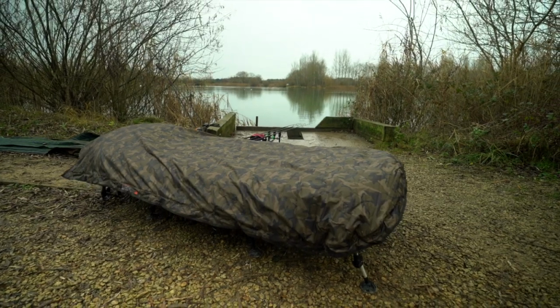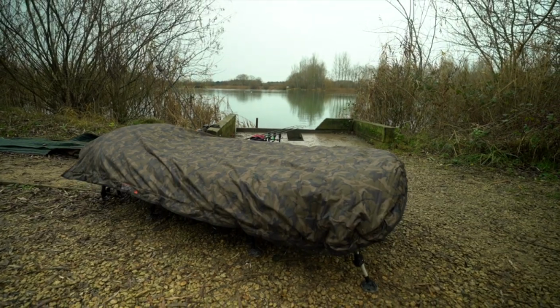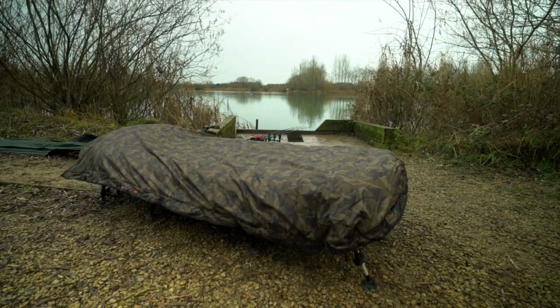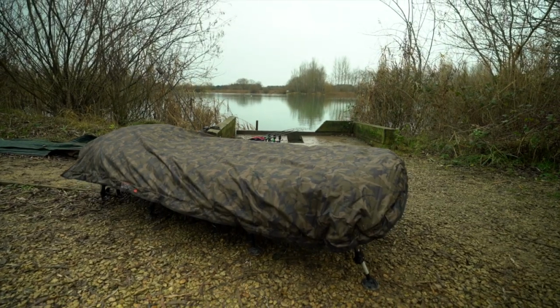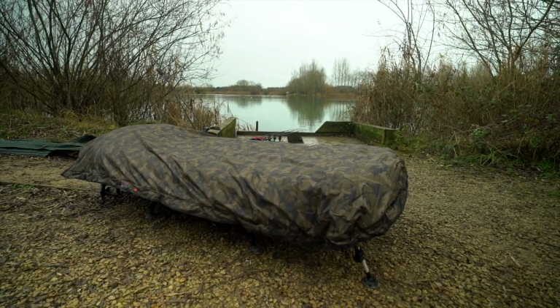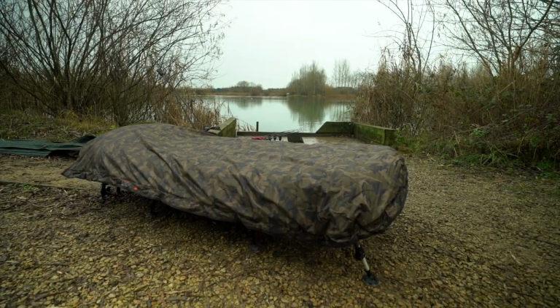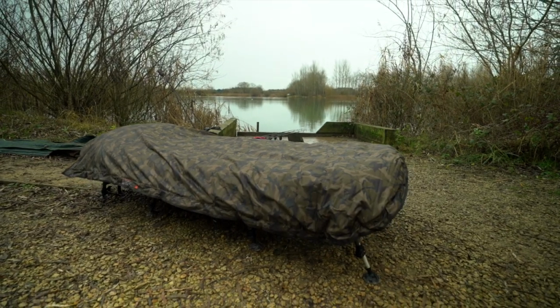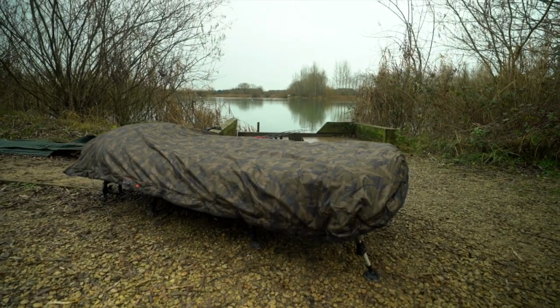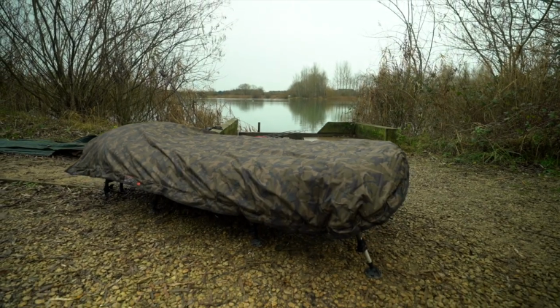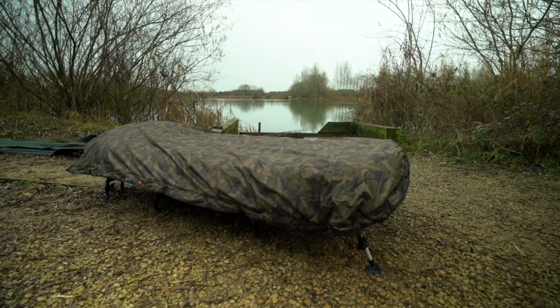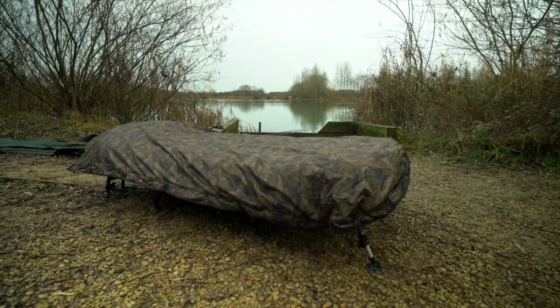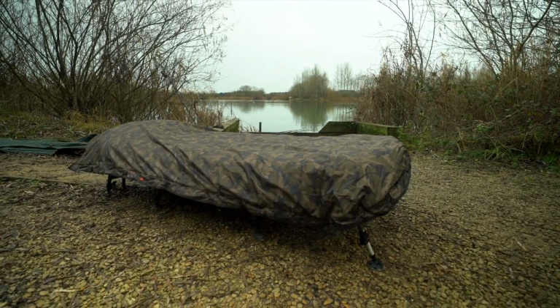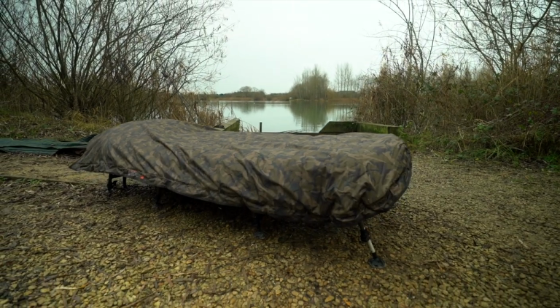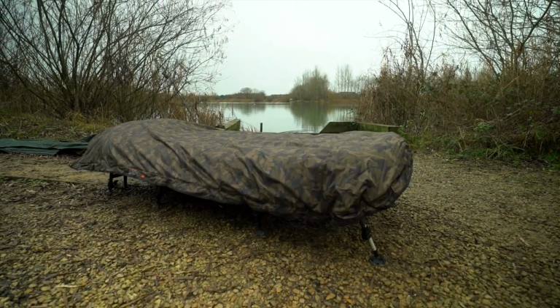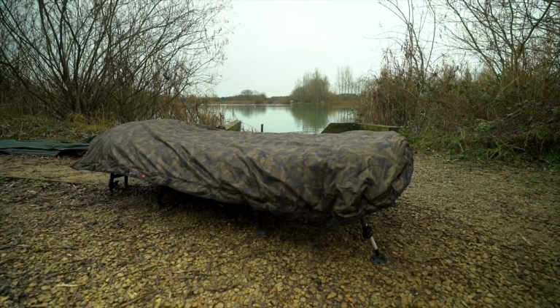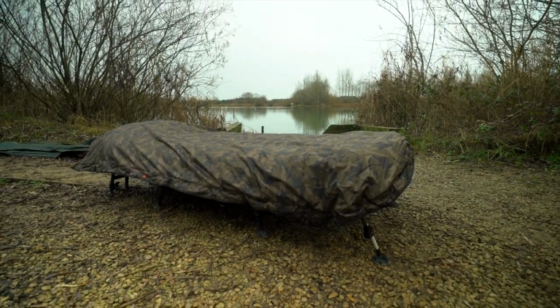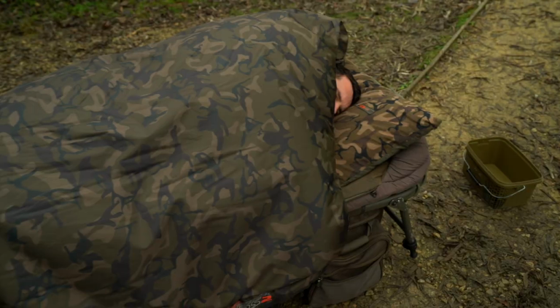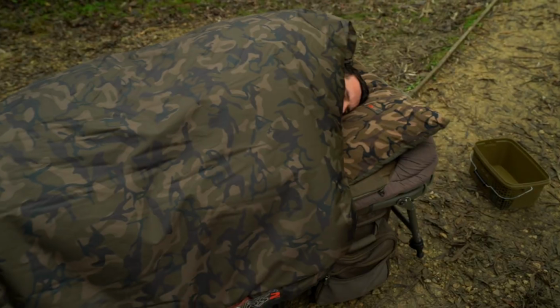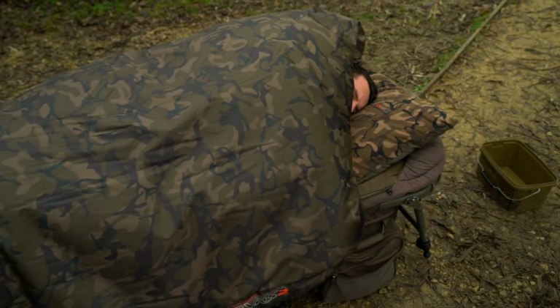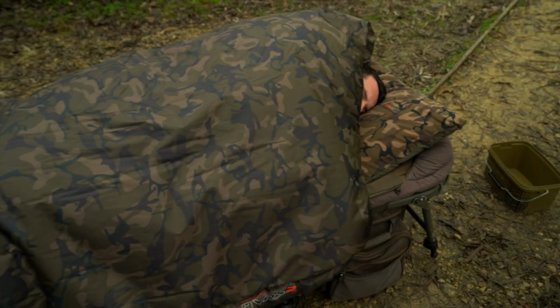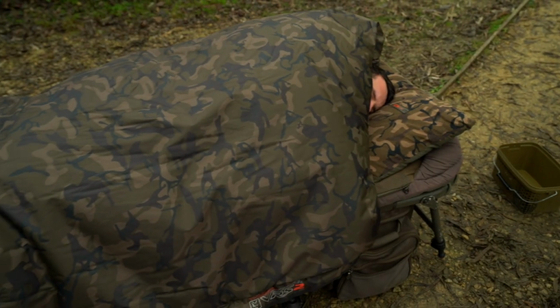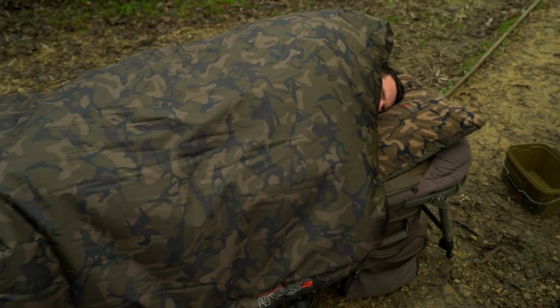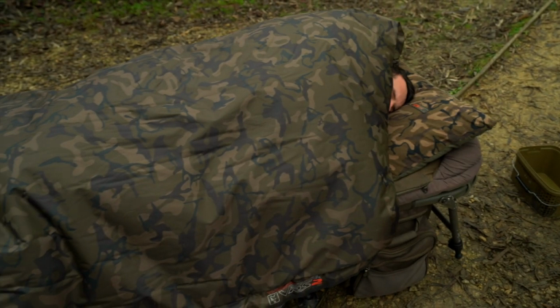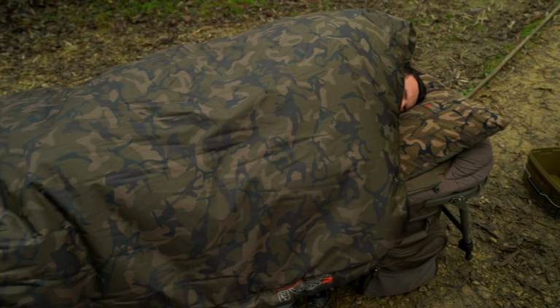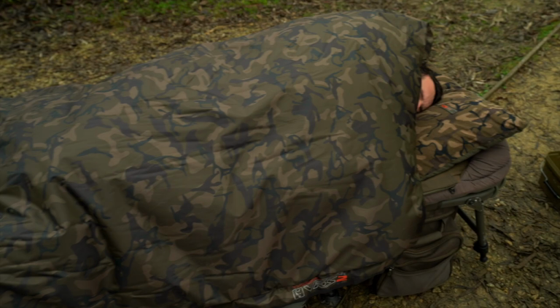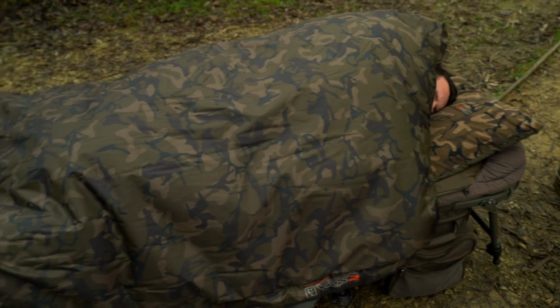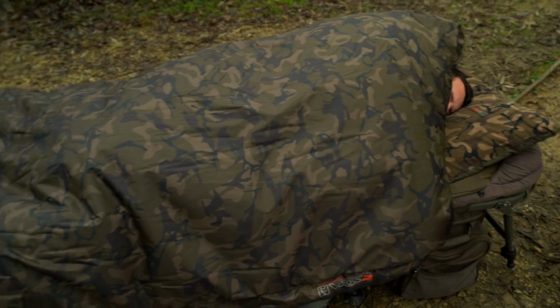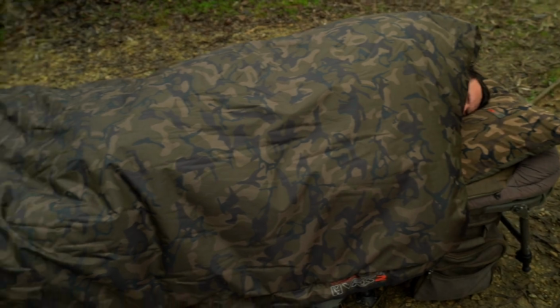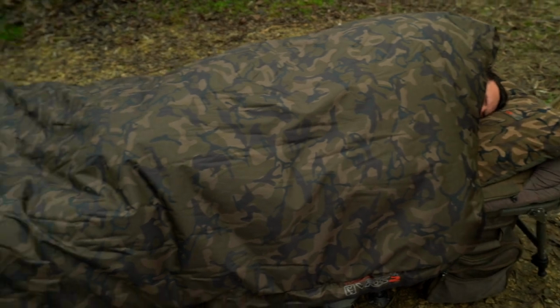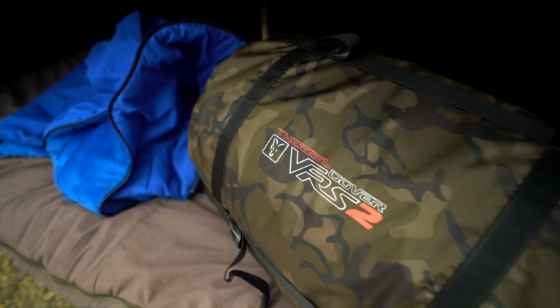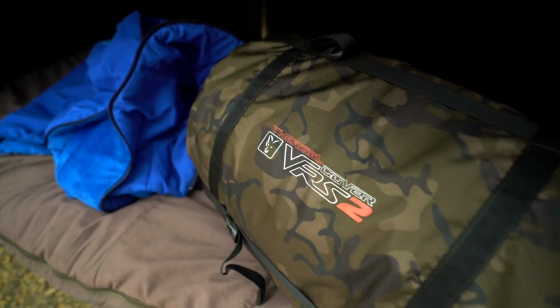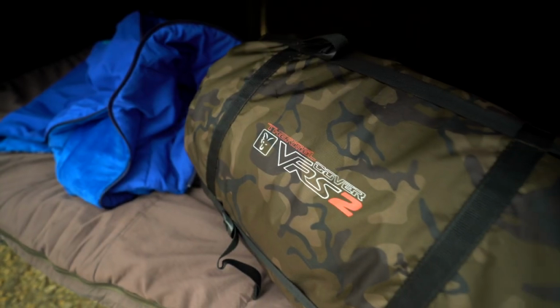Up your game this winter and get a VRS Camo Thermal Cover.